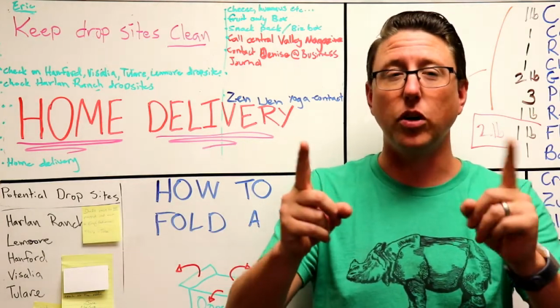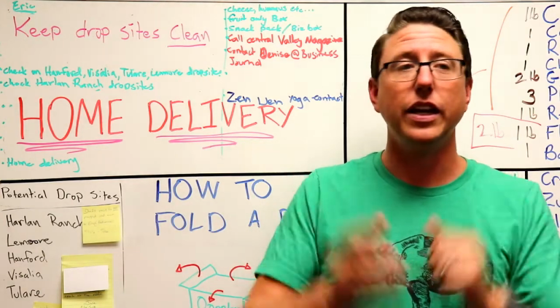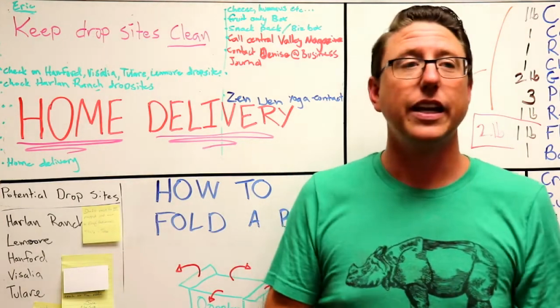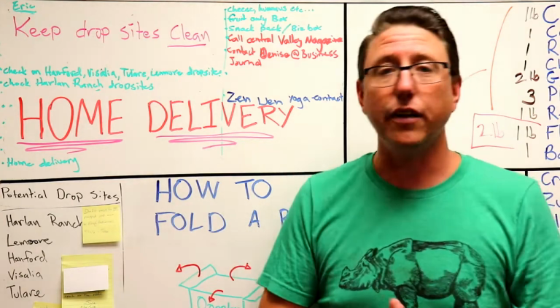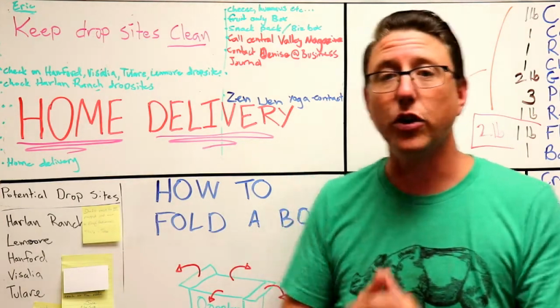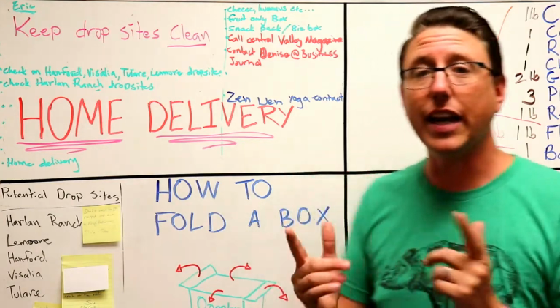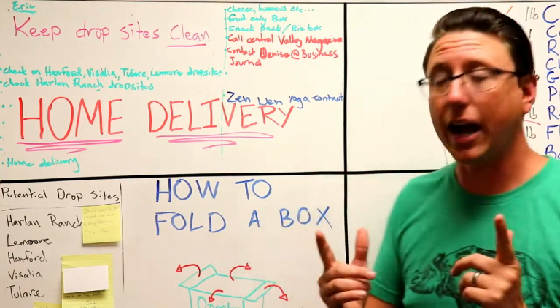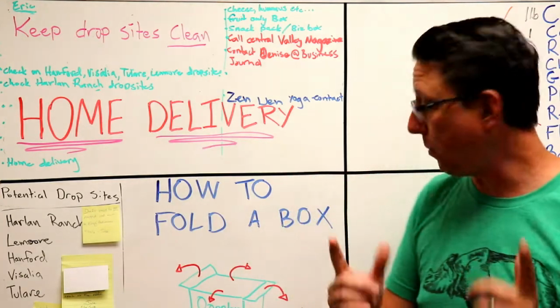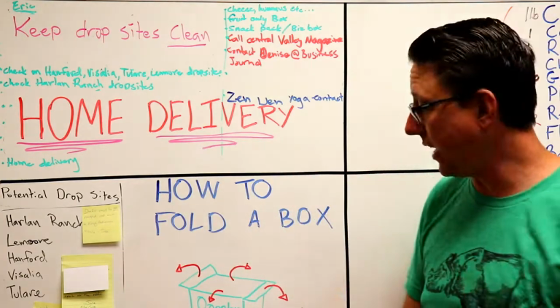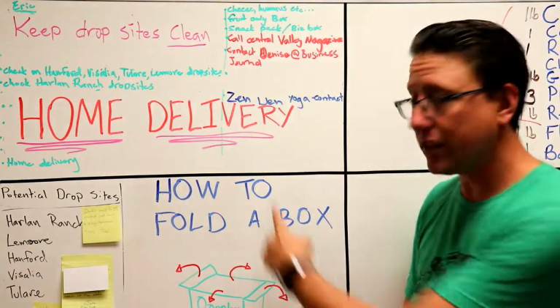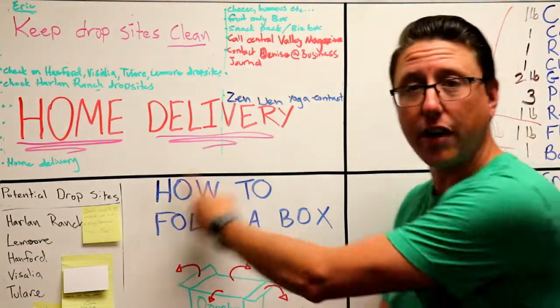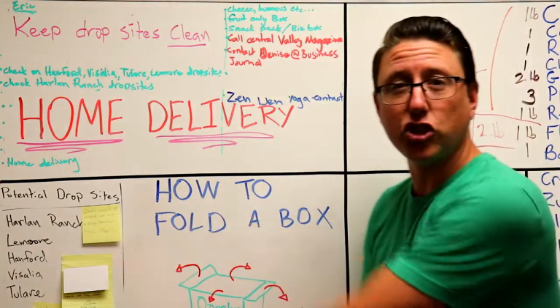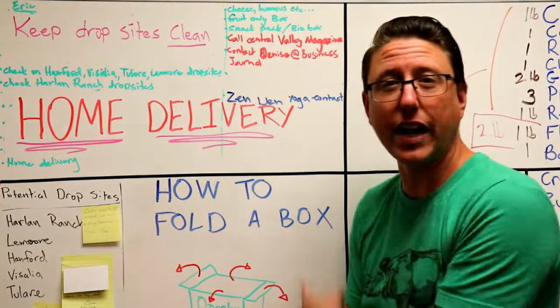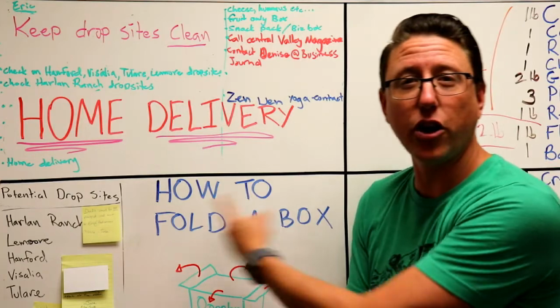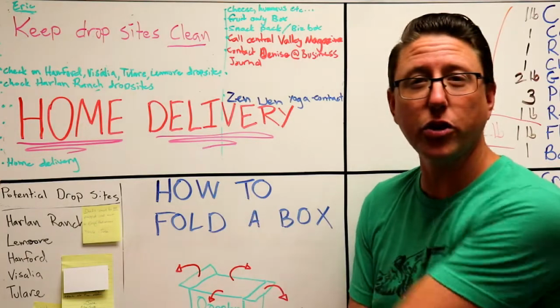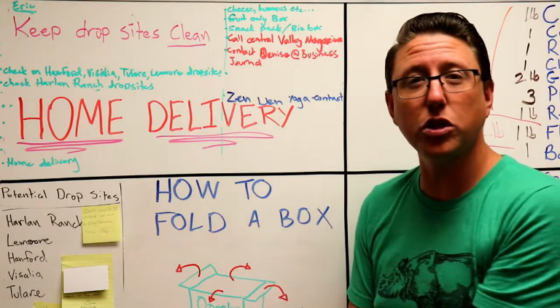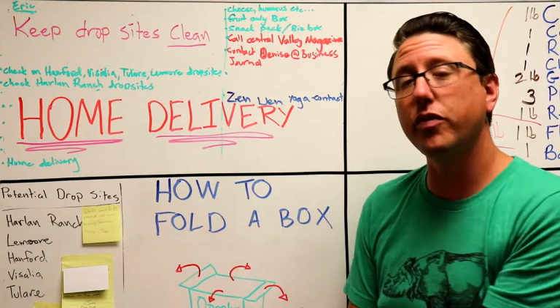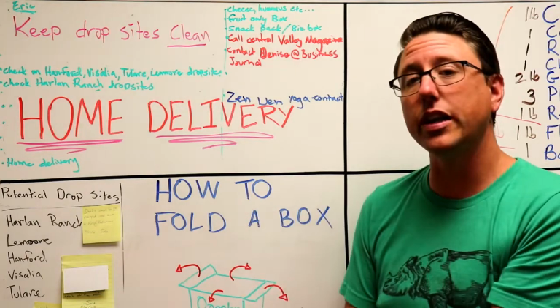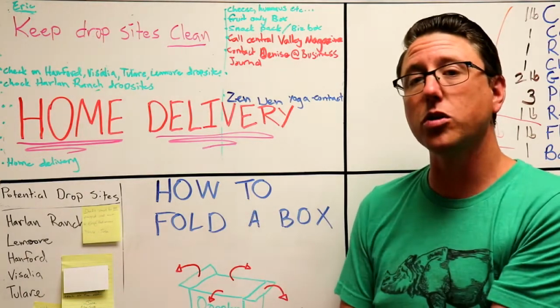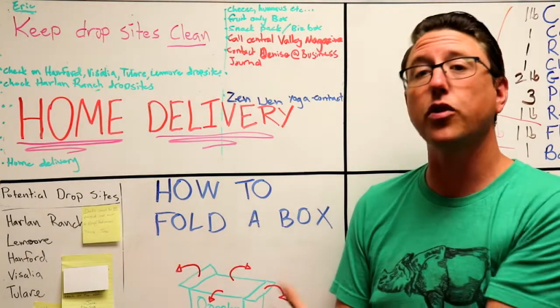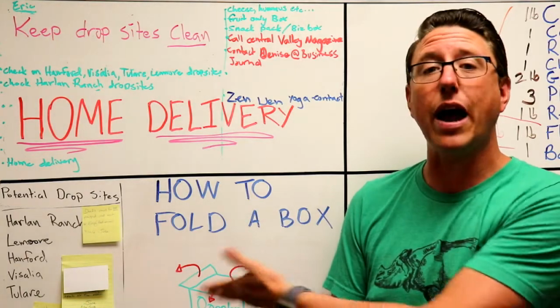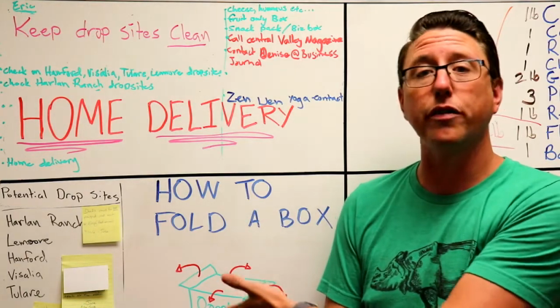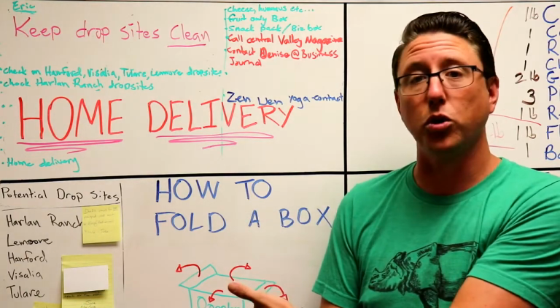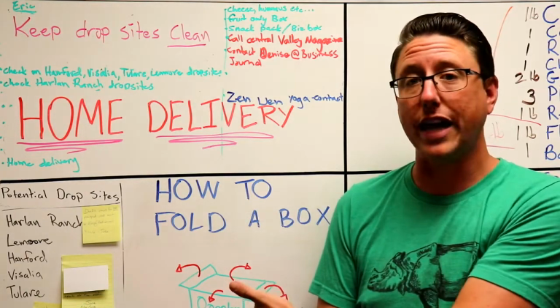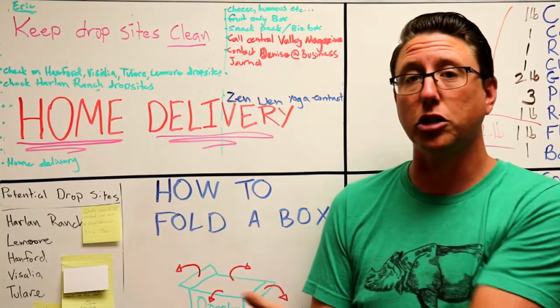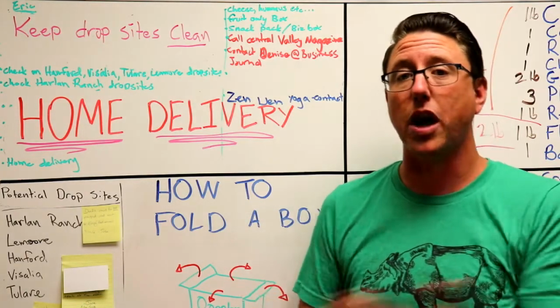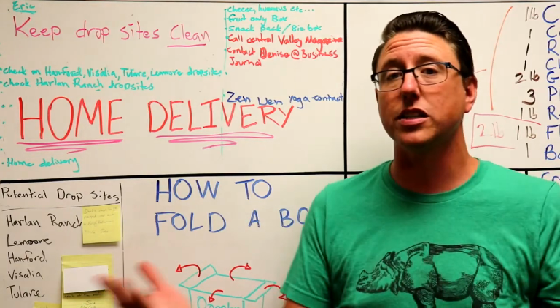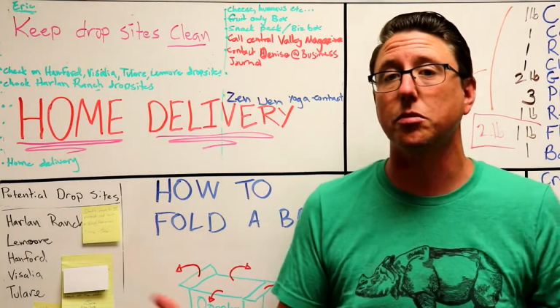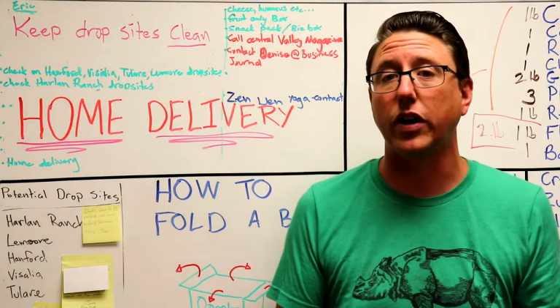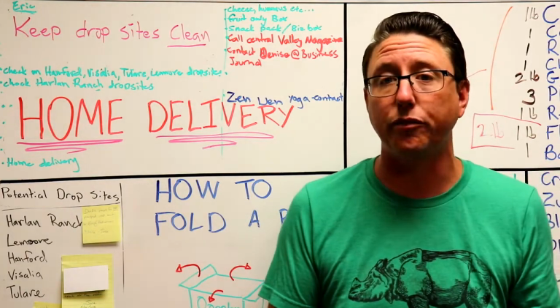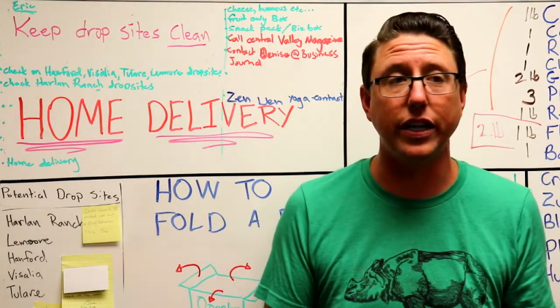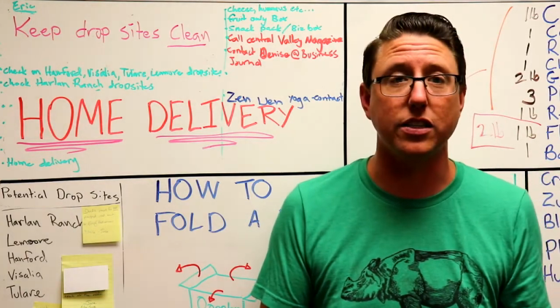Also, if you need any help with any of this stuff, check out our YouTube videos for how to fold down your box and some other helpful hints.